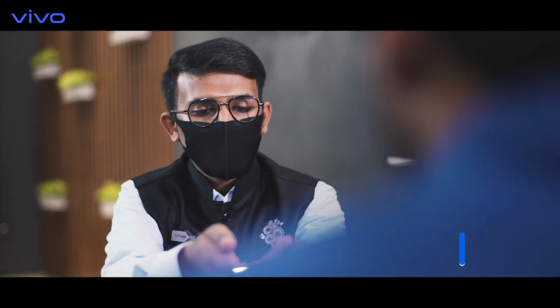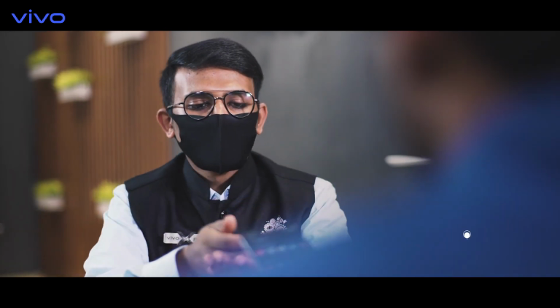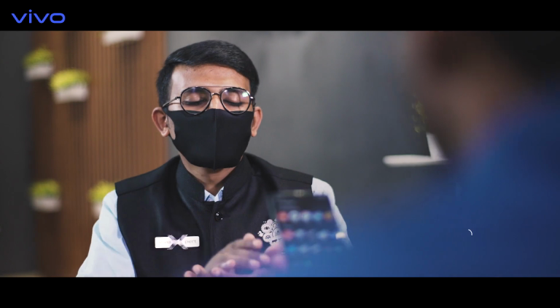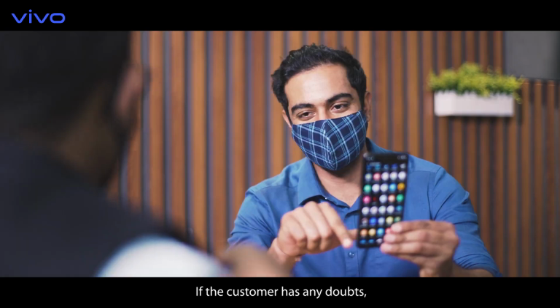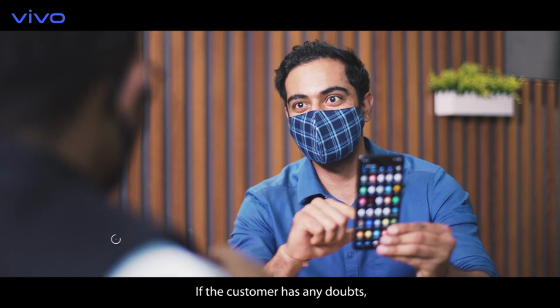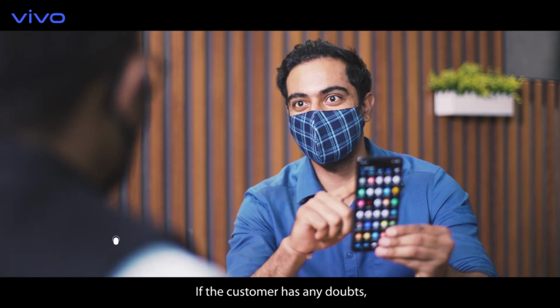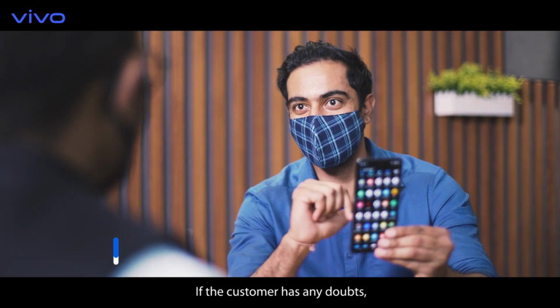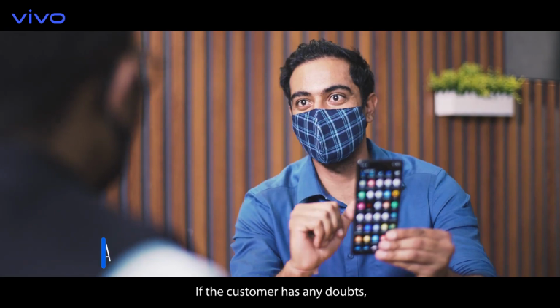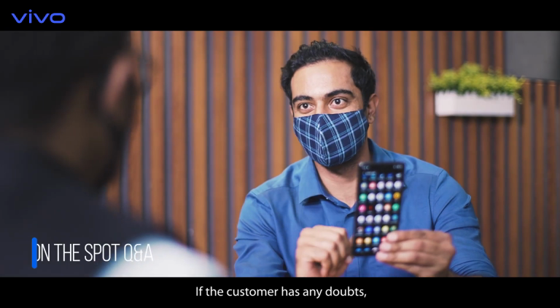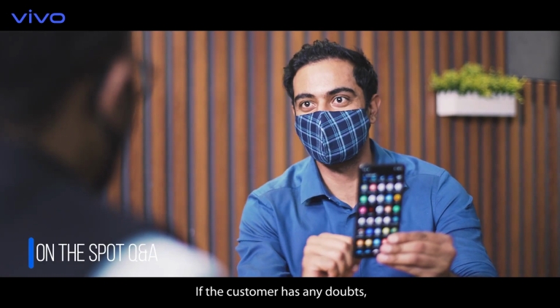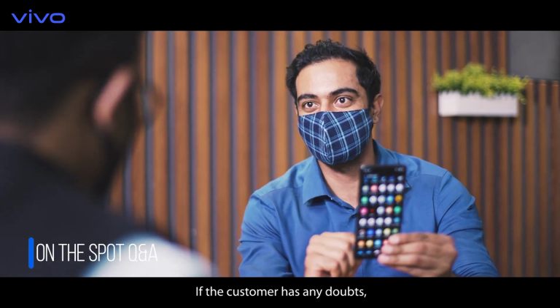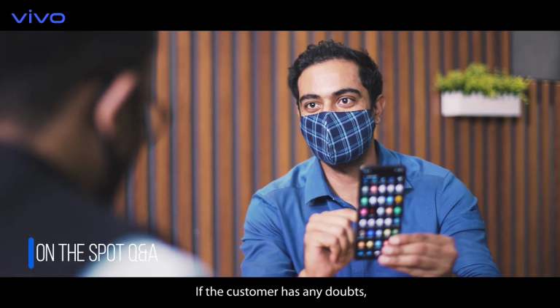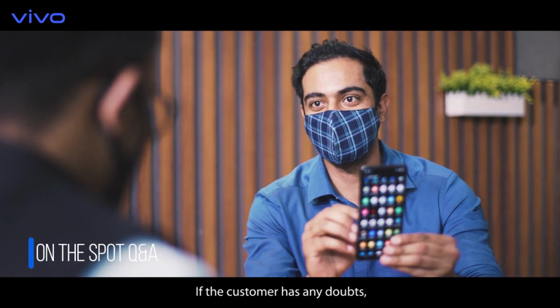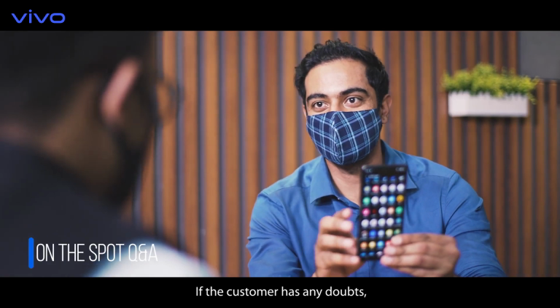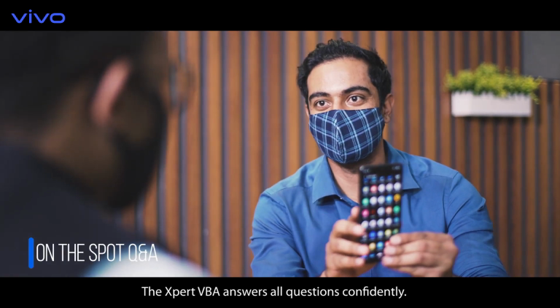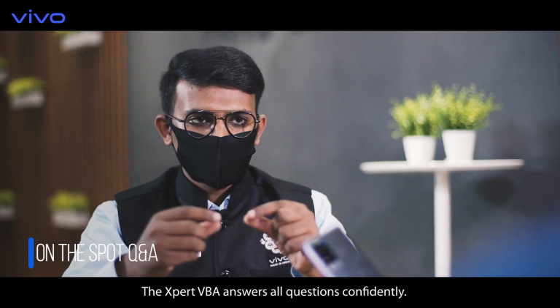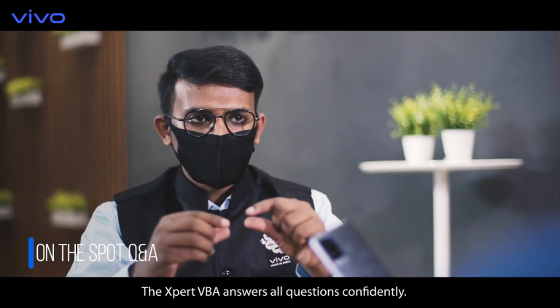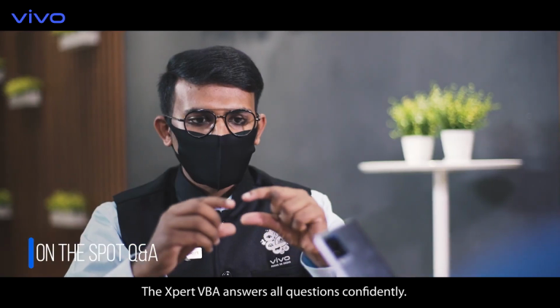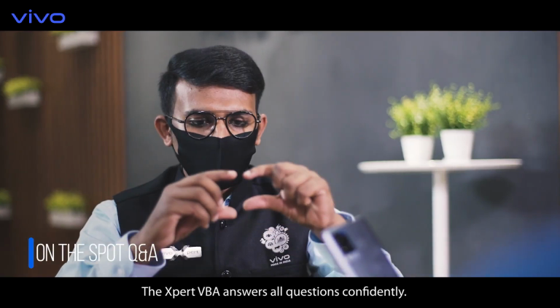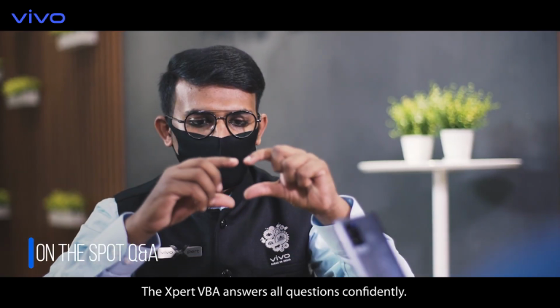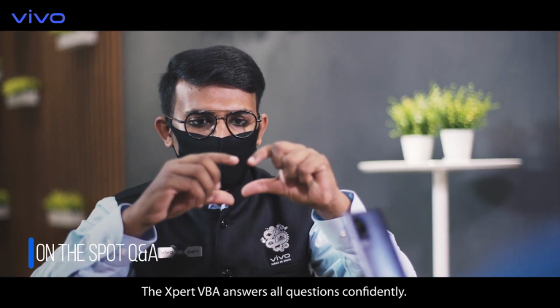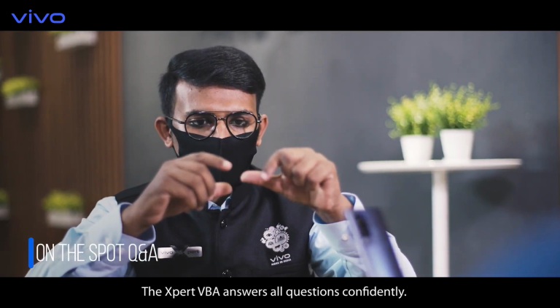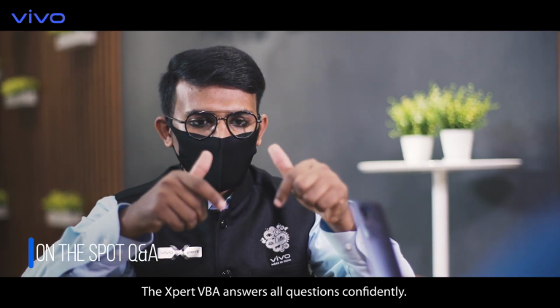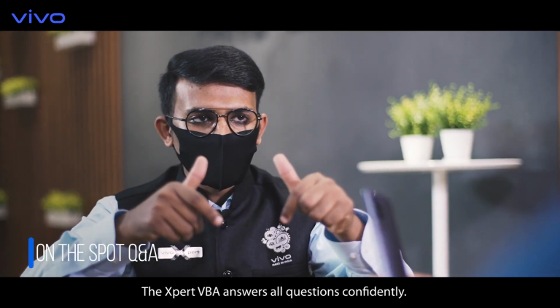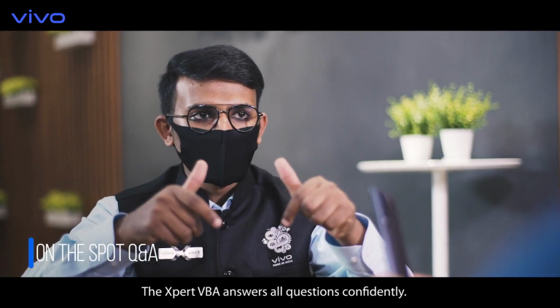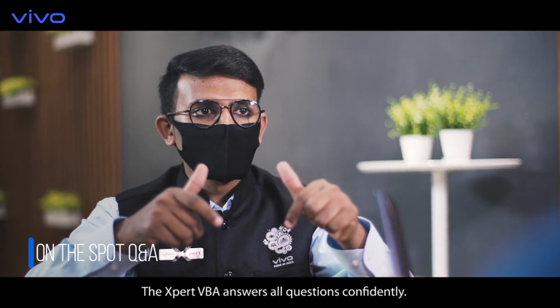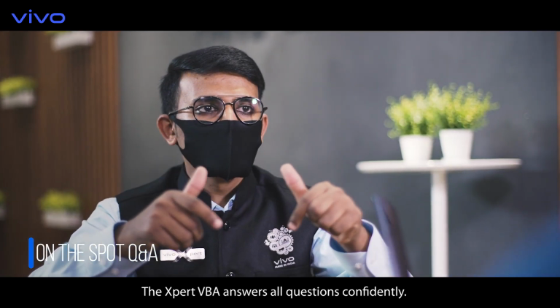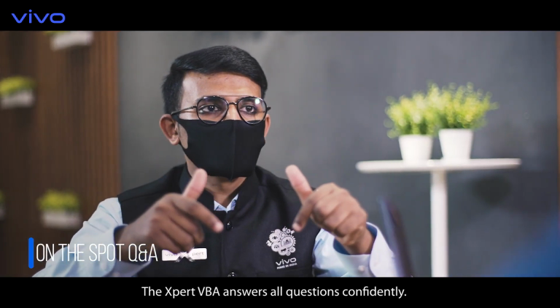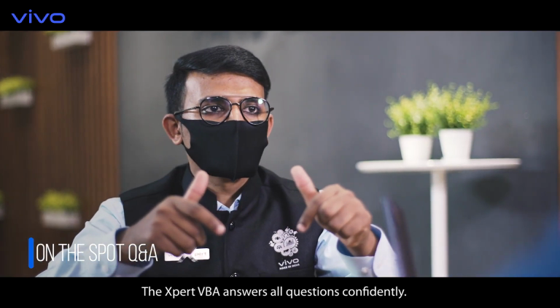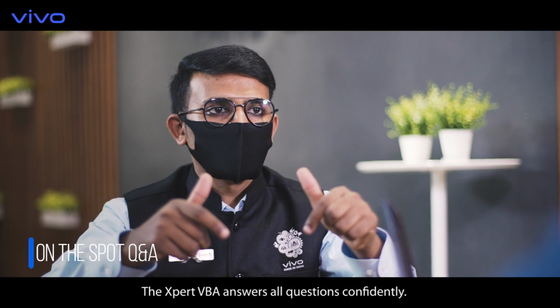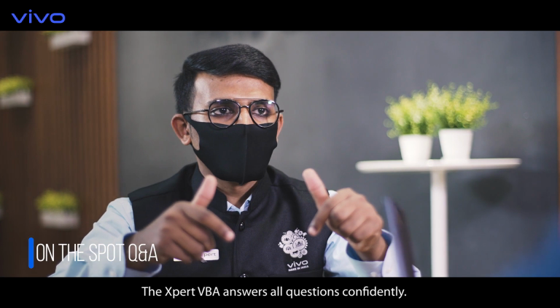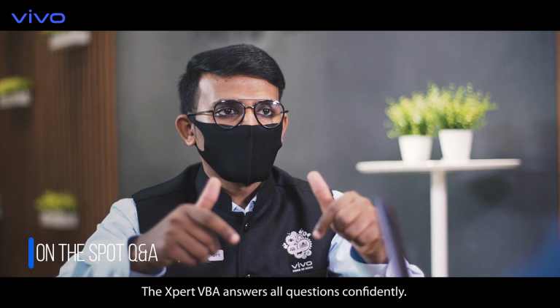If the customer has any doubts, the expert VBA answers all questions confidently.